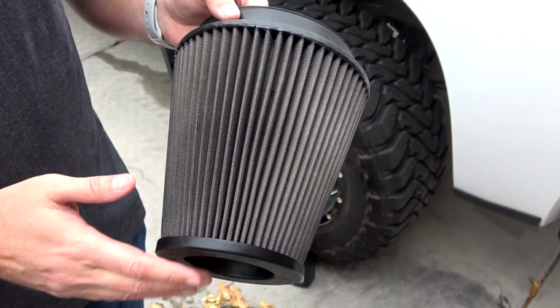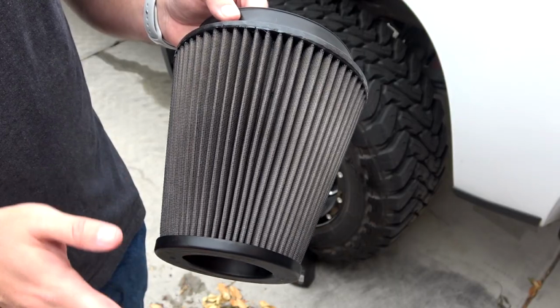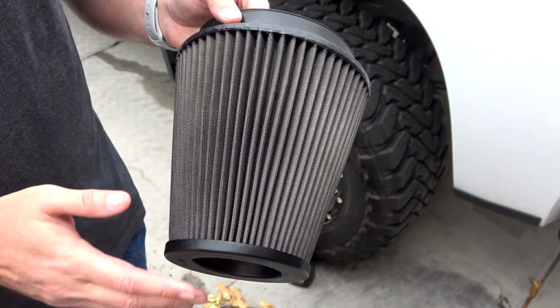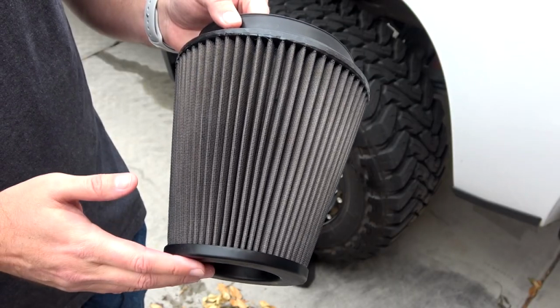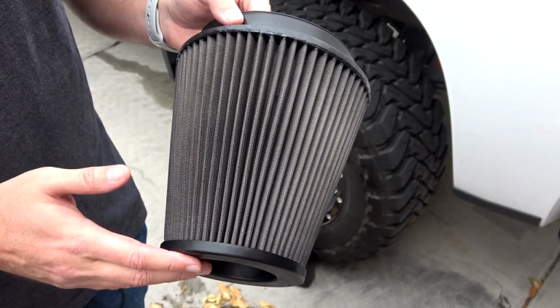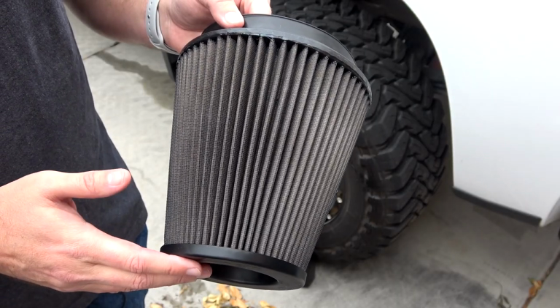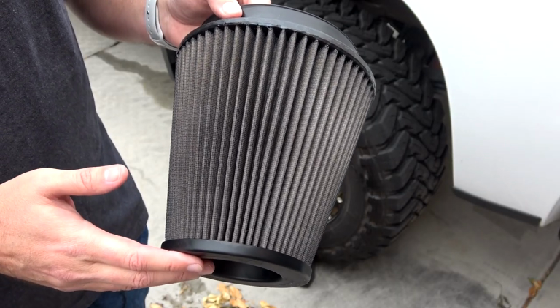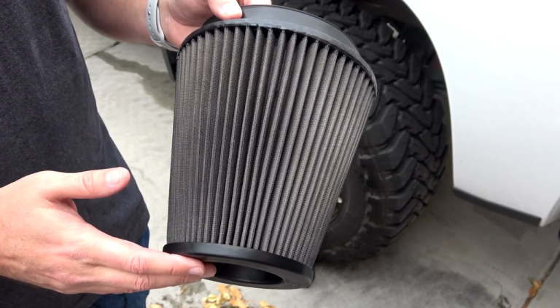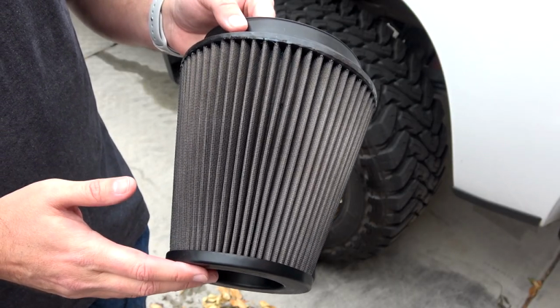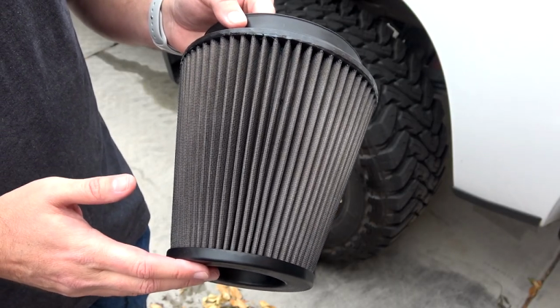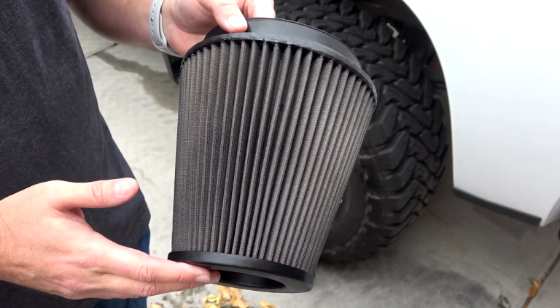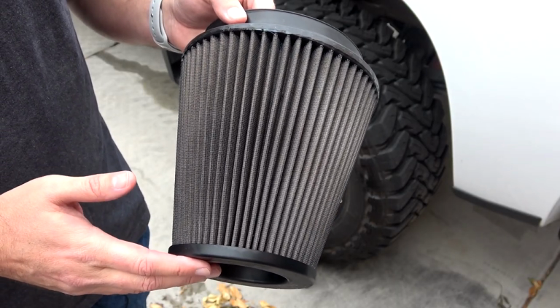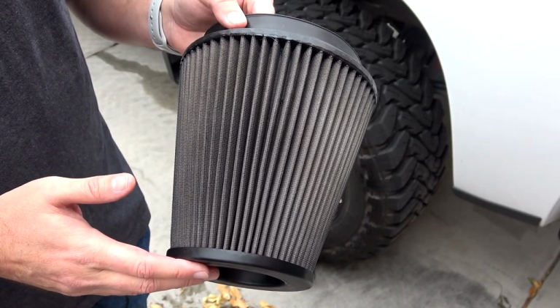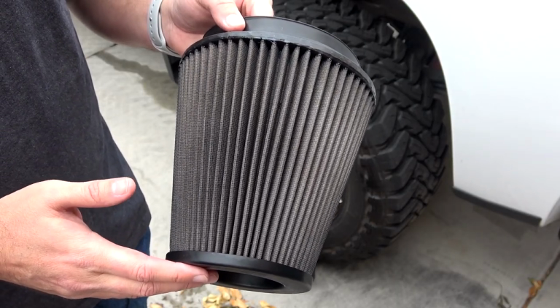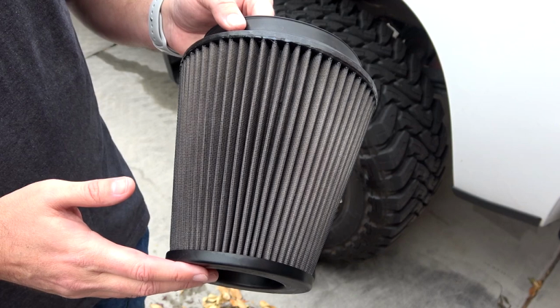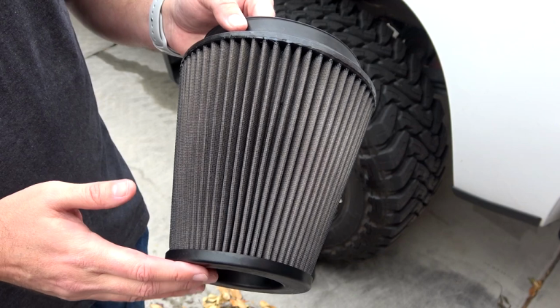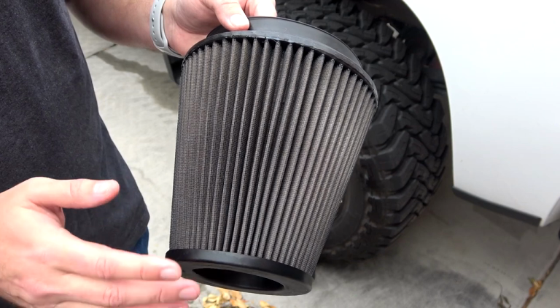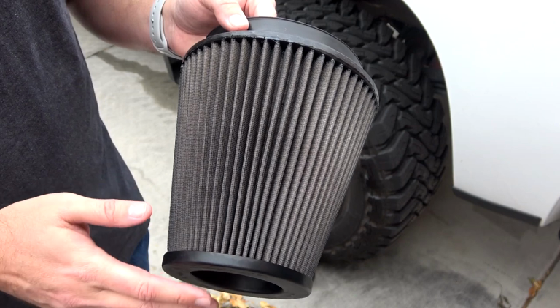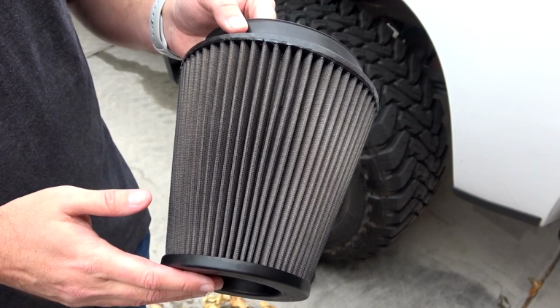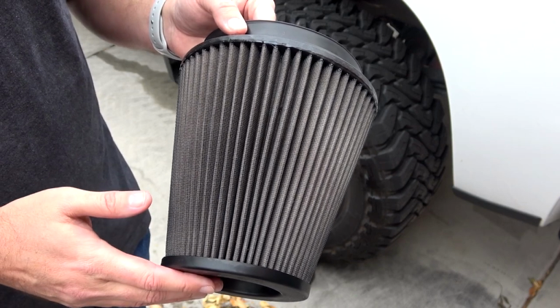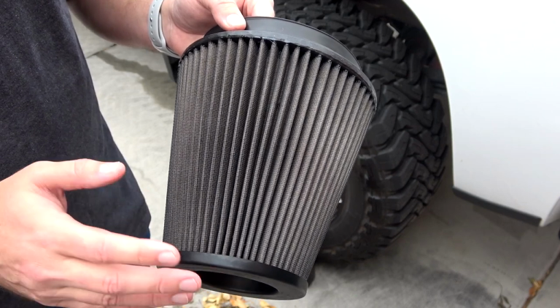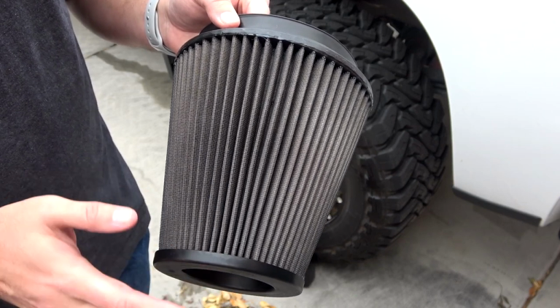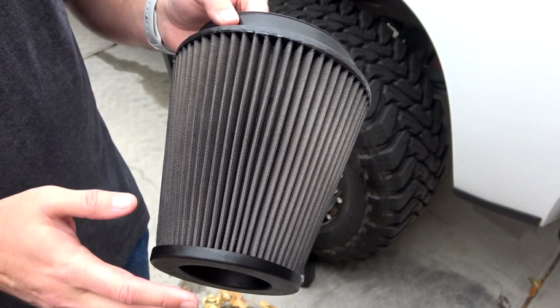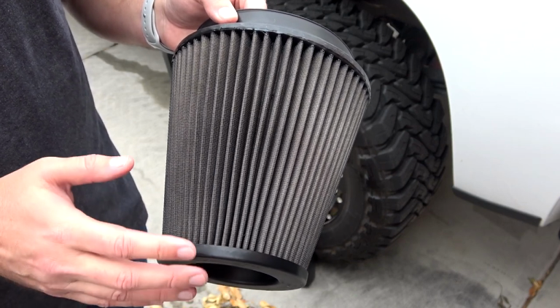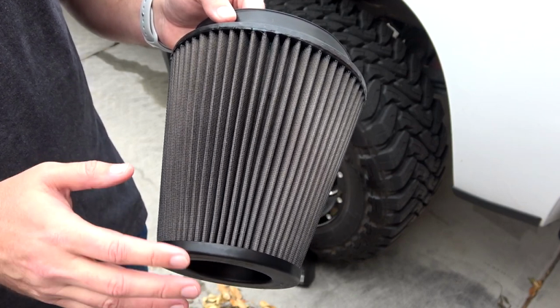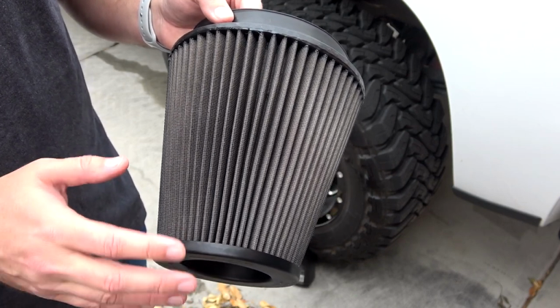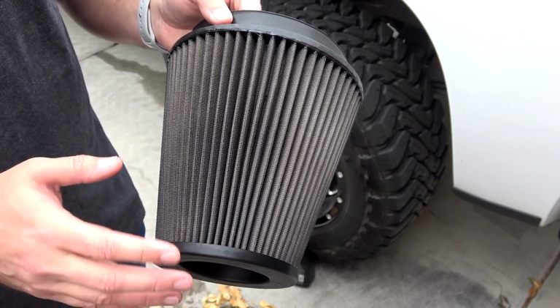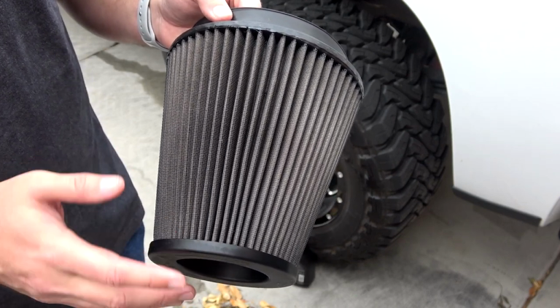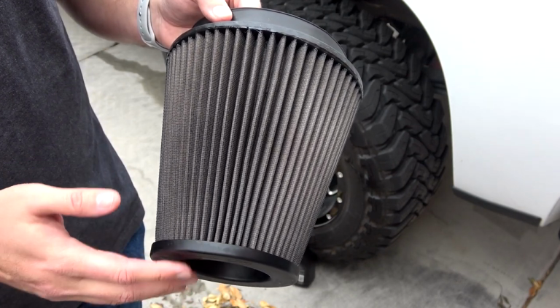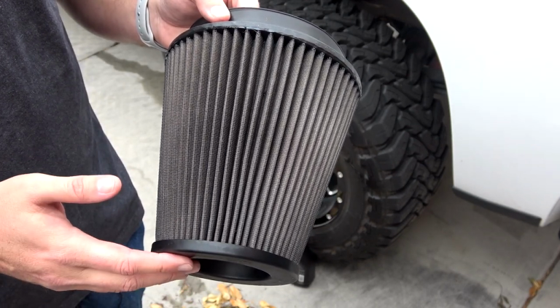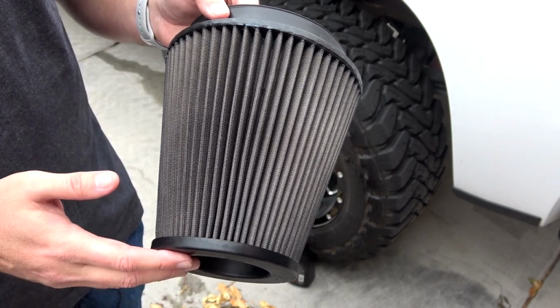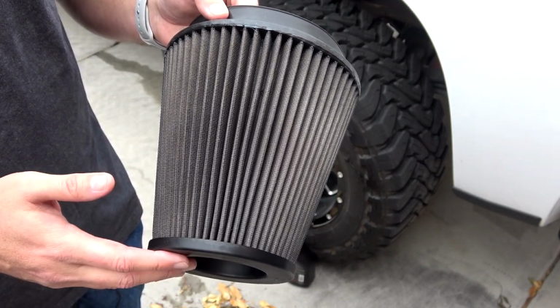Now that I've applied the air filter cleaner, you want to let this sit for a little bit because the cleaner is going to penetrate all of the old oil that was on the filter and loosen up some of those smaller particulates. We want that to sit on there before we rinse it off. You don't want to let this filter dry completely with that cleaner on it, so stay on top of it — only let it sit for maybe five or six minutes.